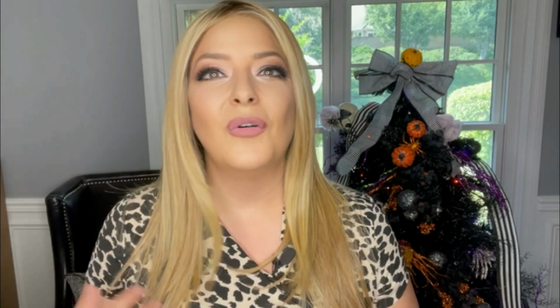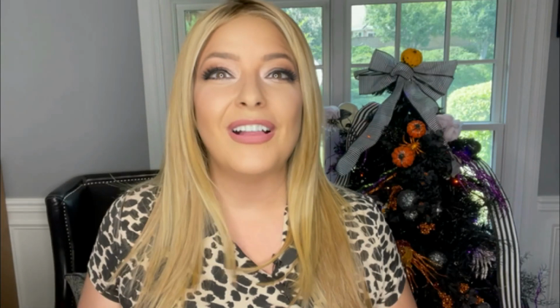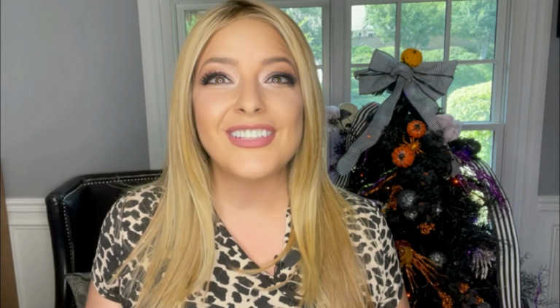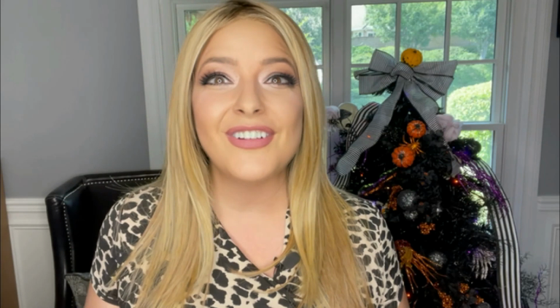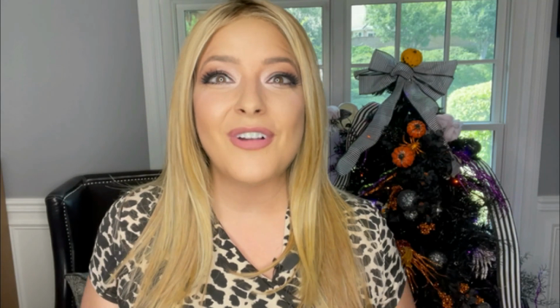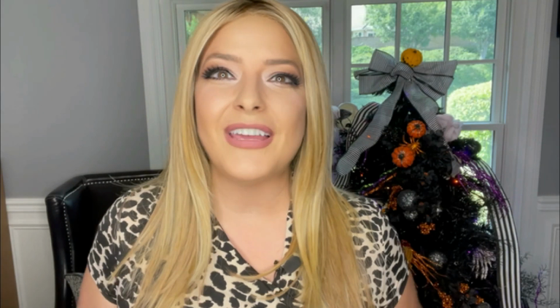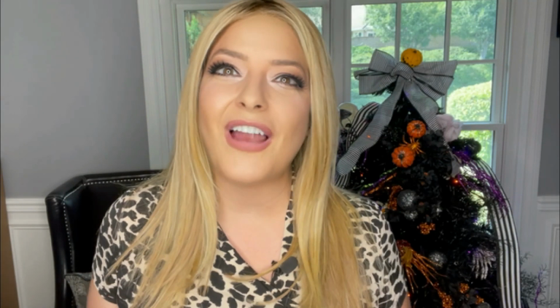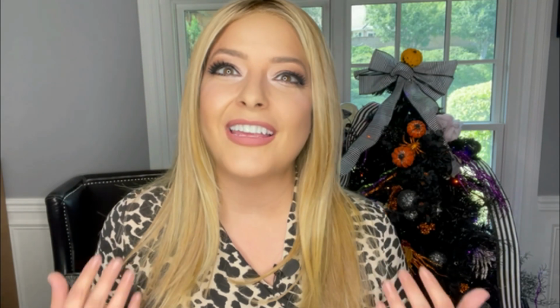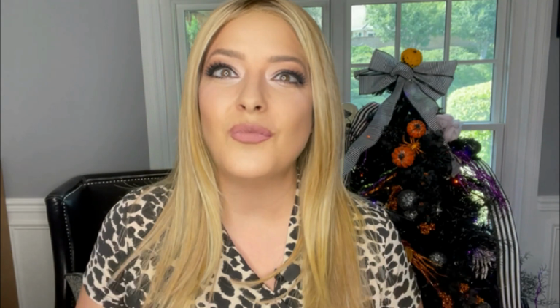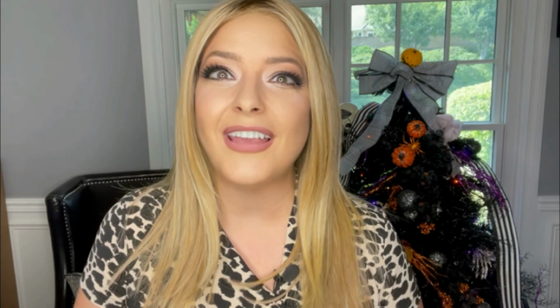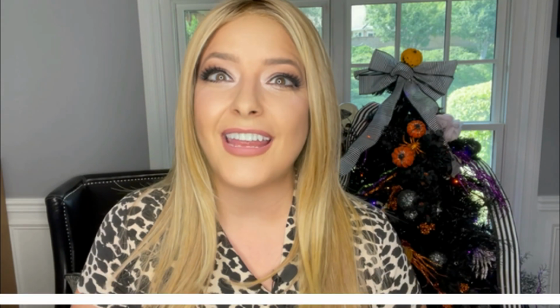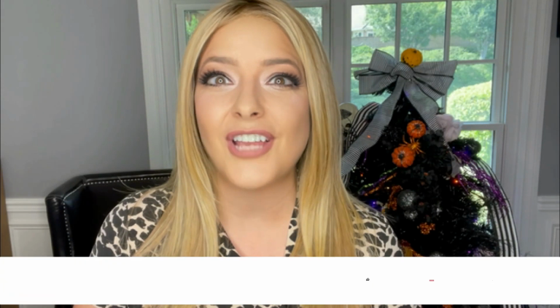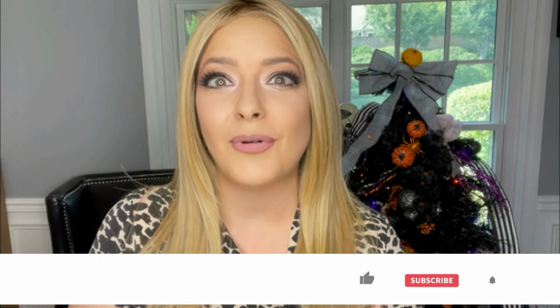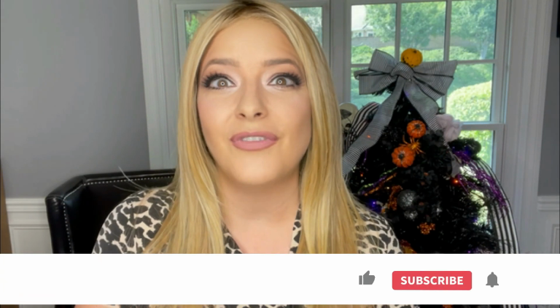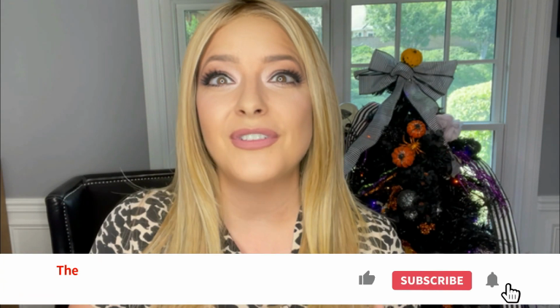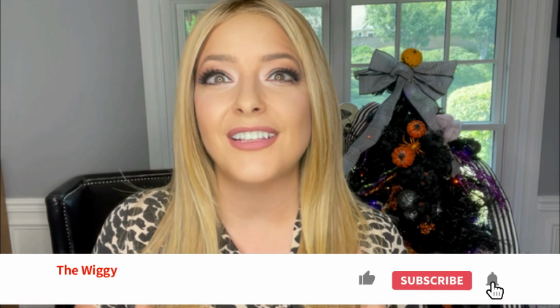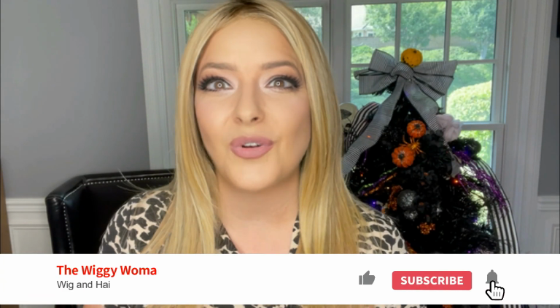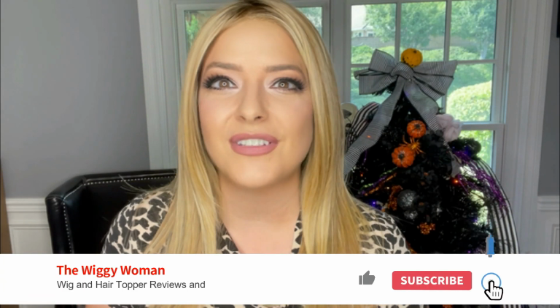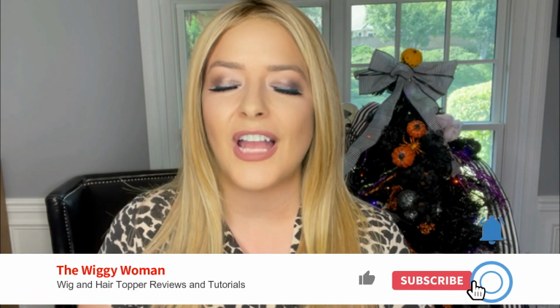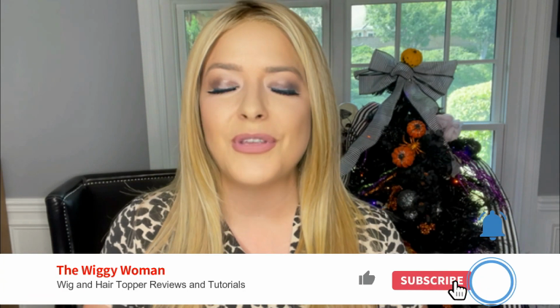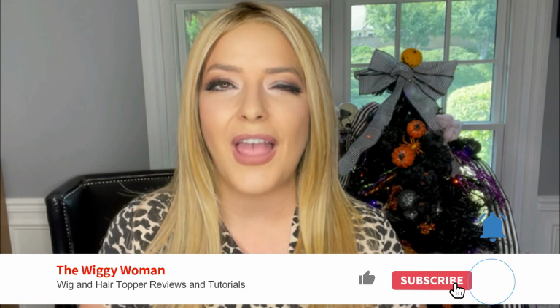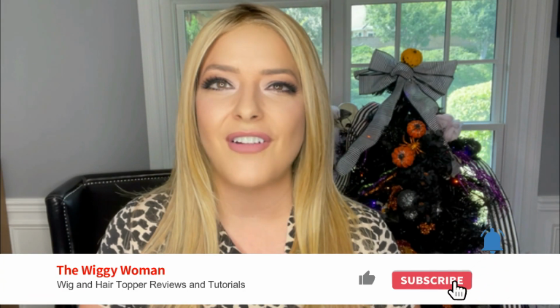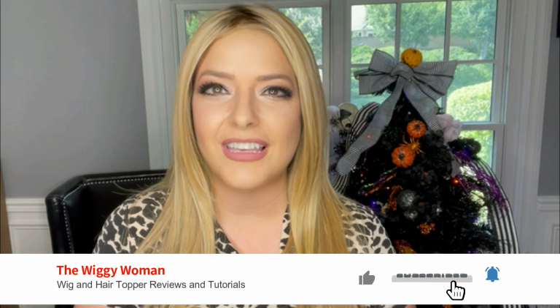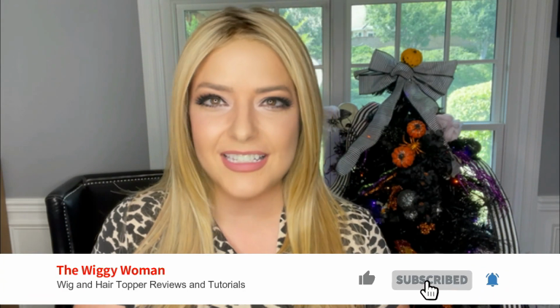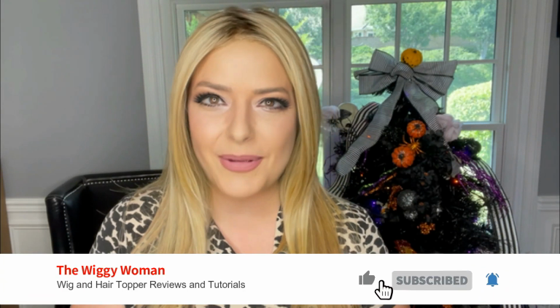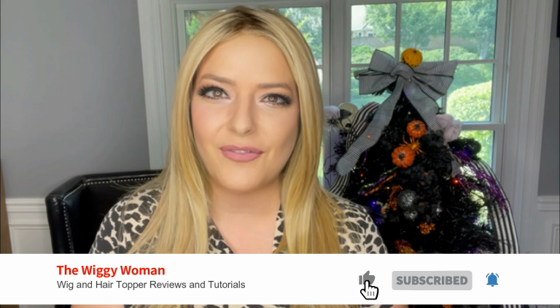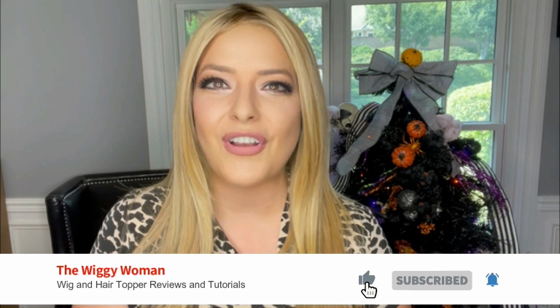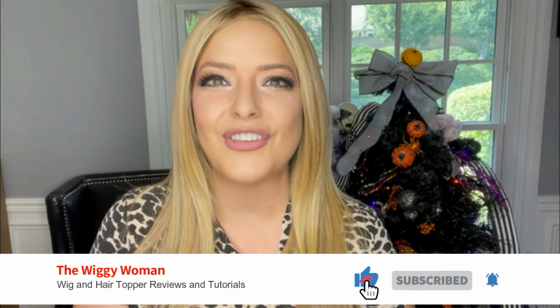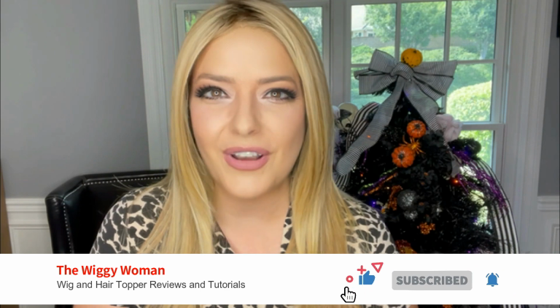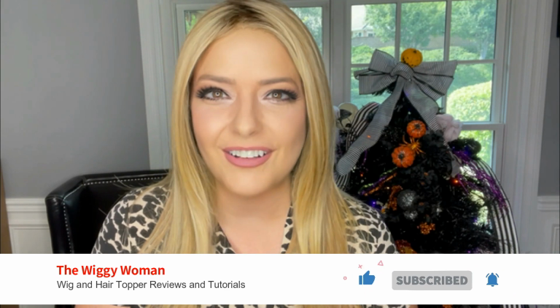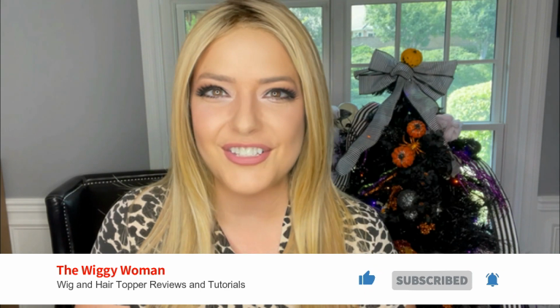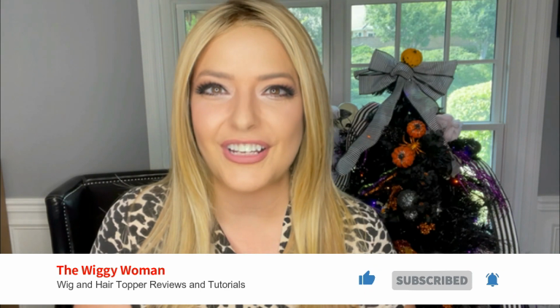Welcome to the Wiggy Women, where I give you wig and hair topper reviews and tutorials to help you have the easiest path forward on your hair loss journey.